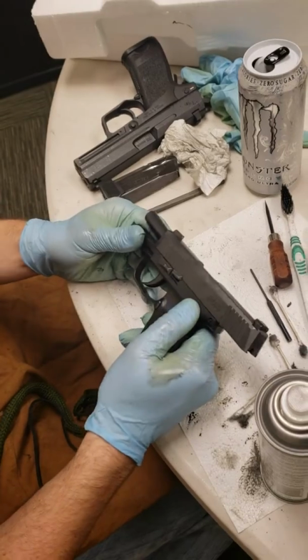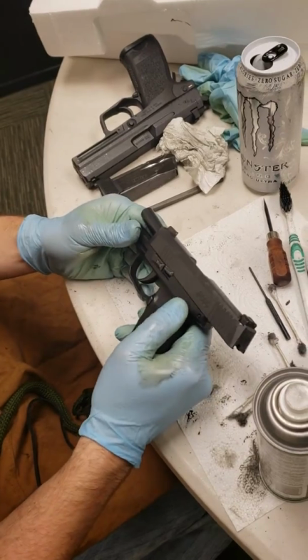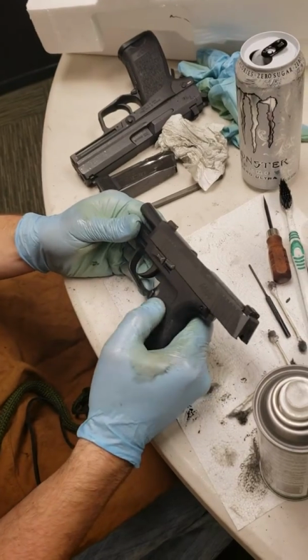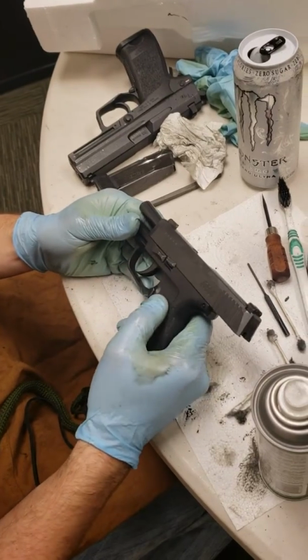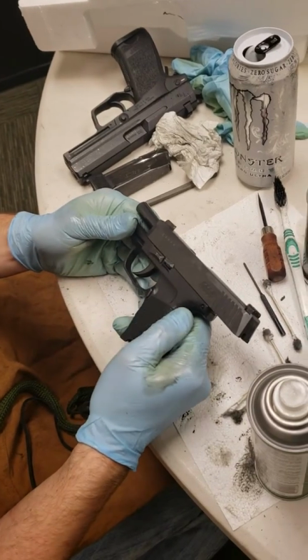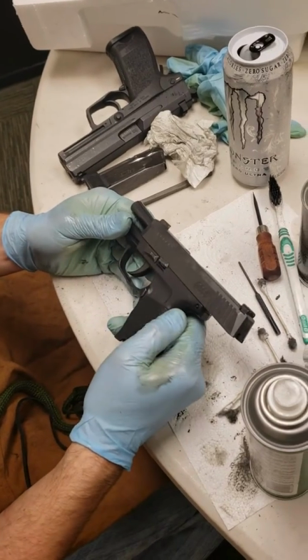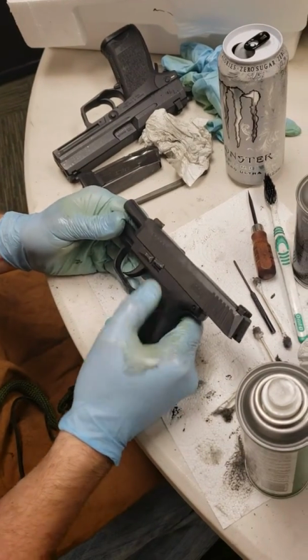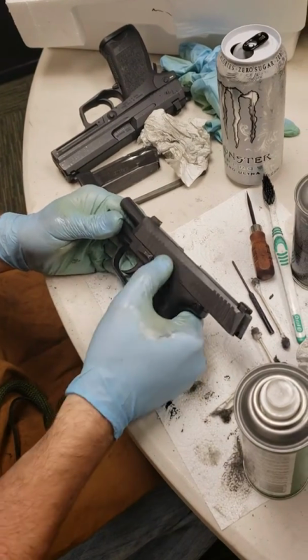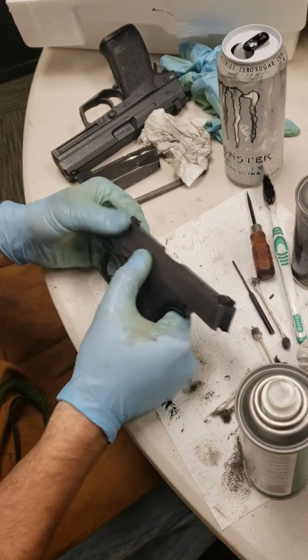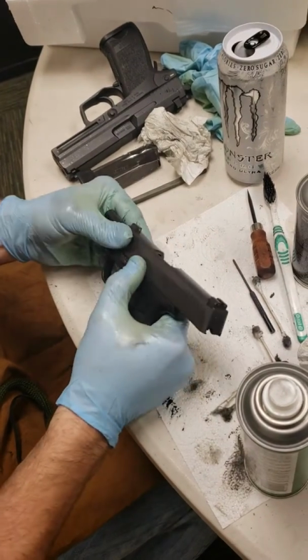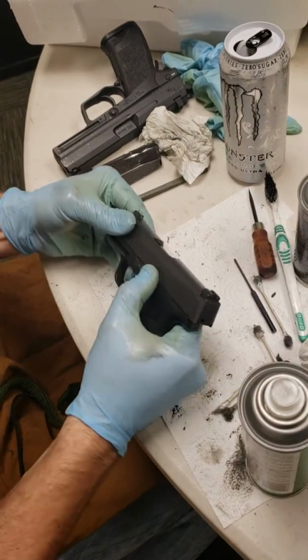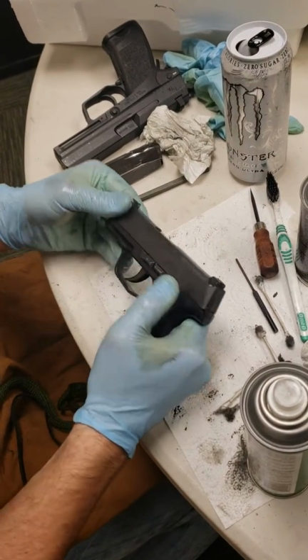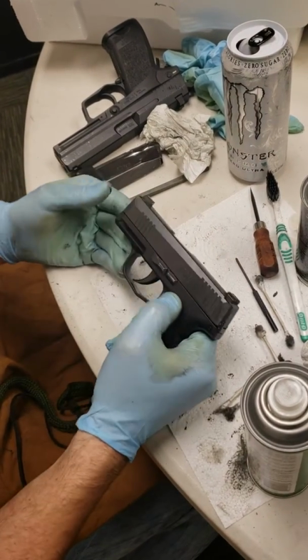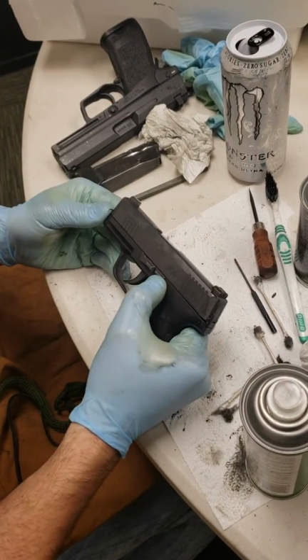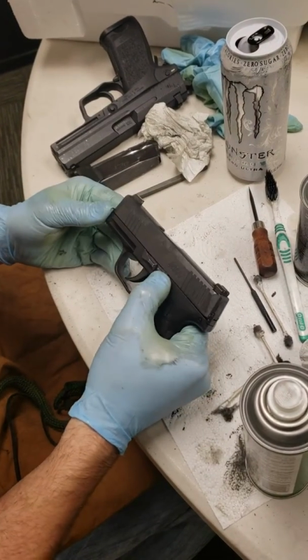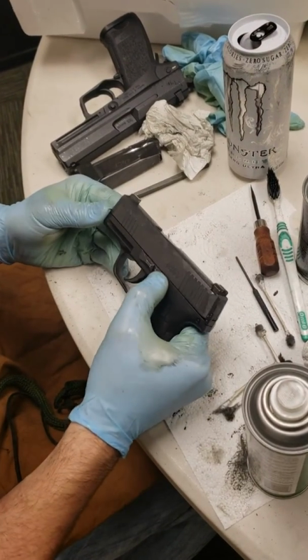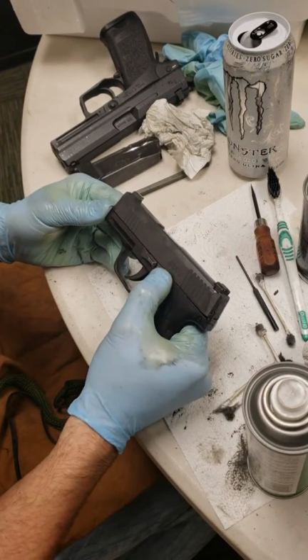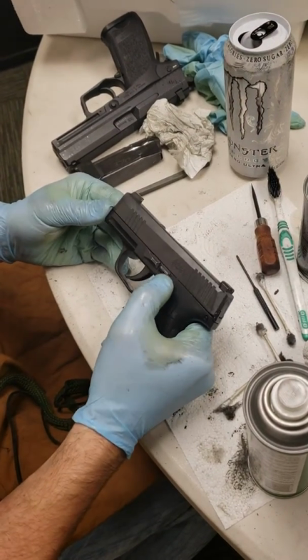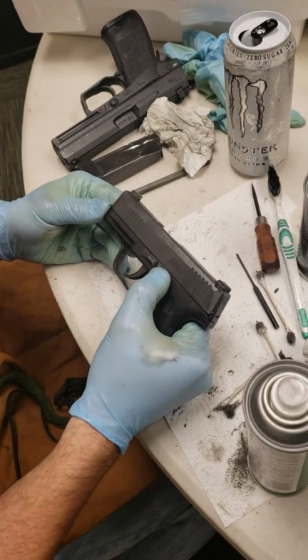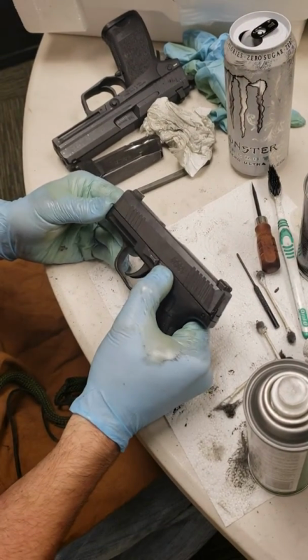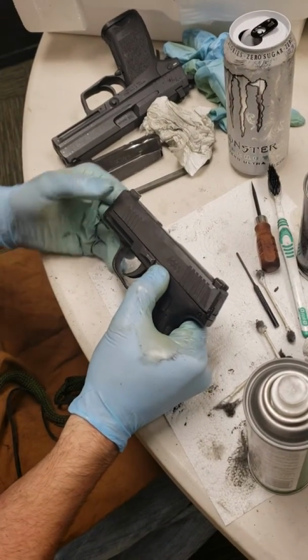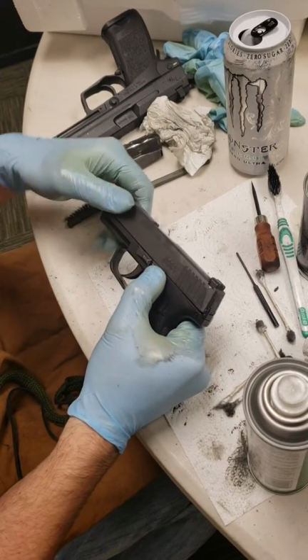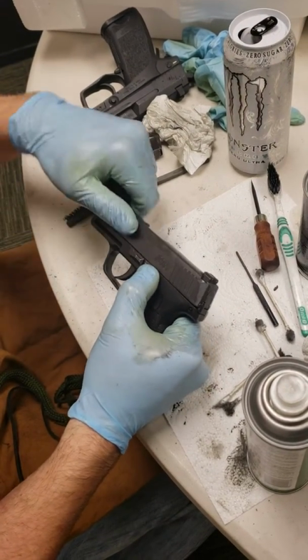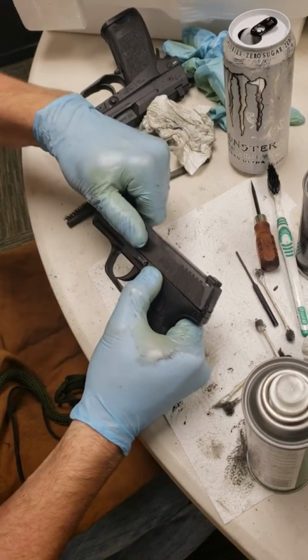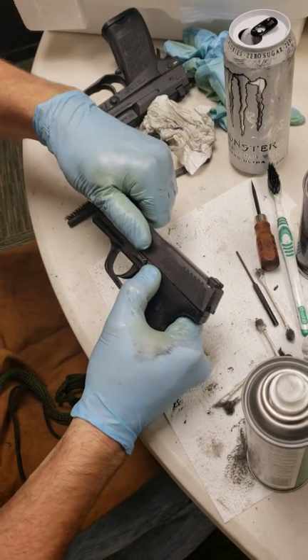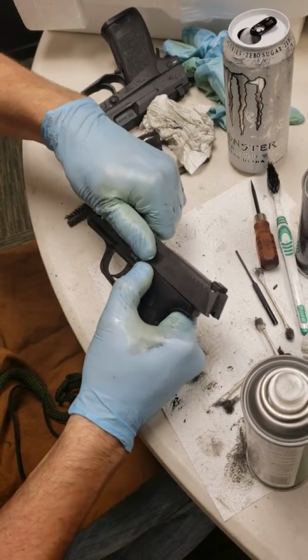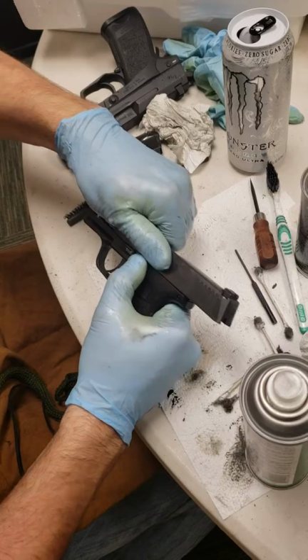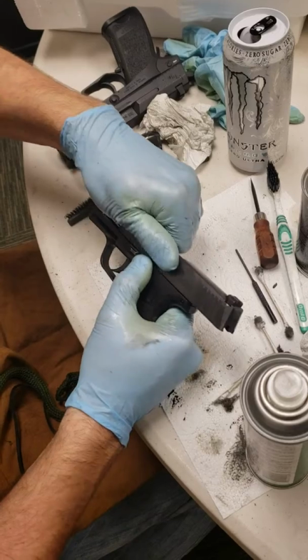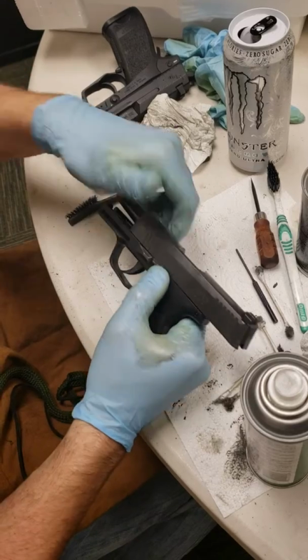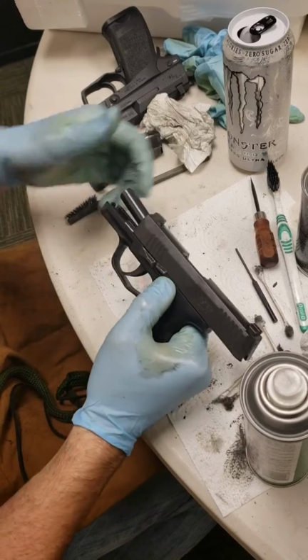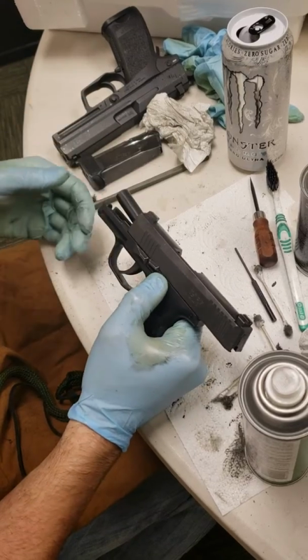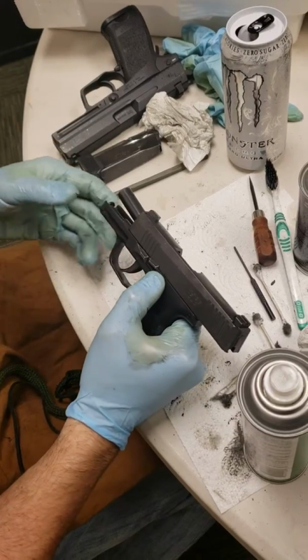With the slide locked to the rear, which you can accomplish by pushing up on this lever and pulling back on the slide.